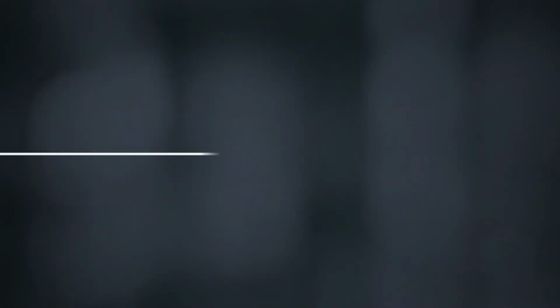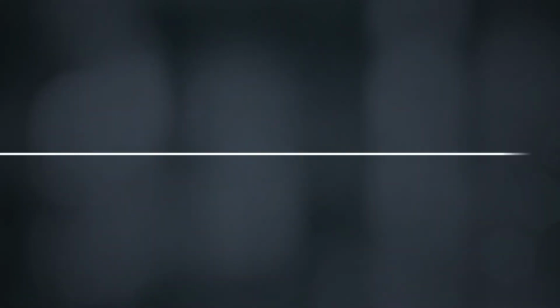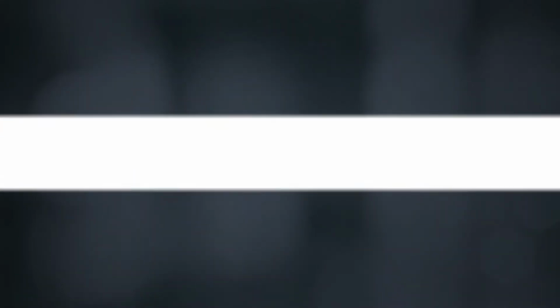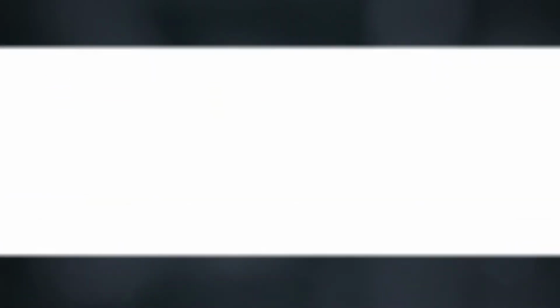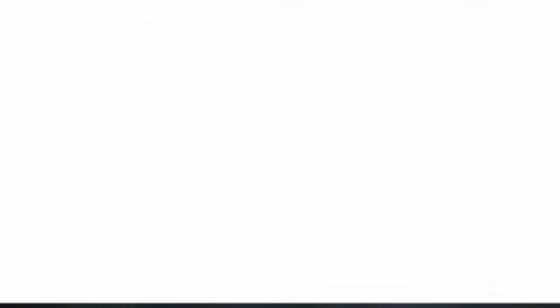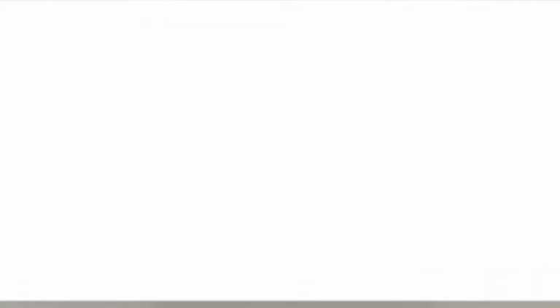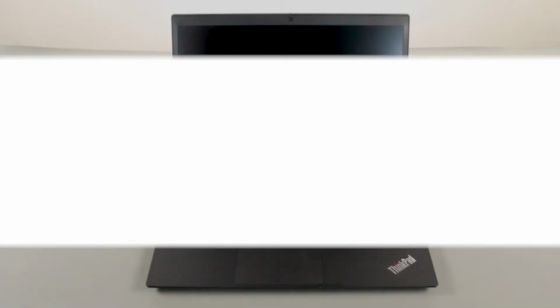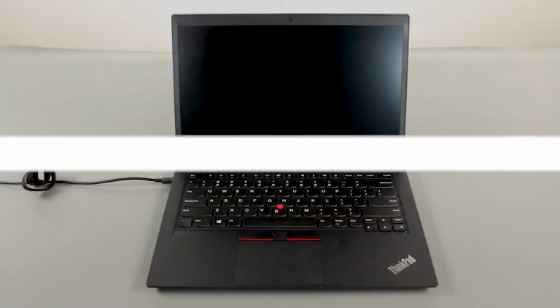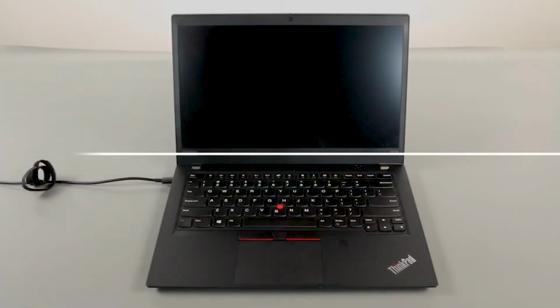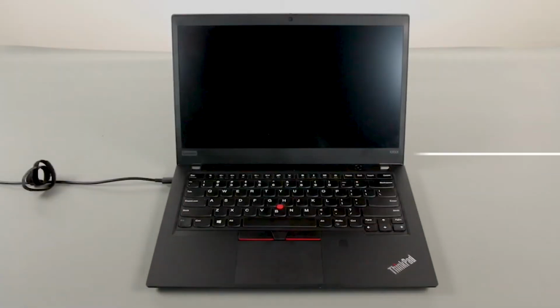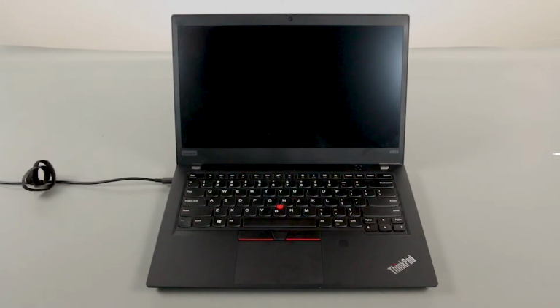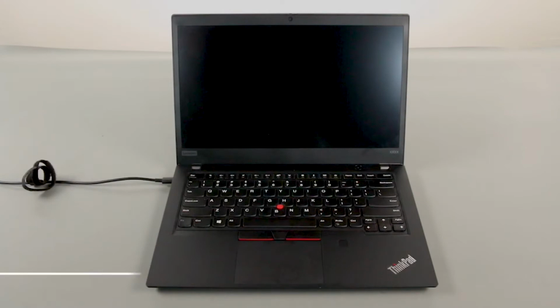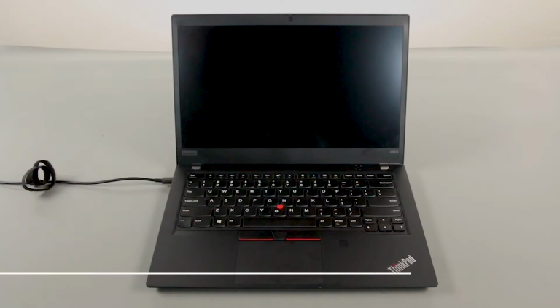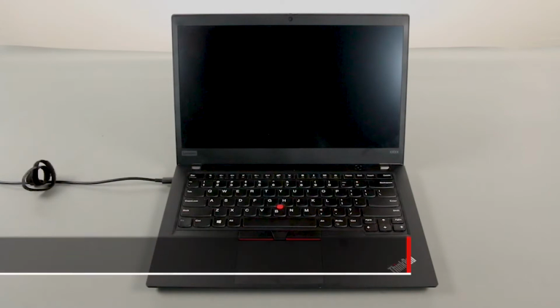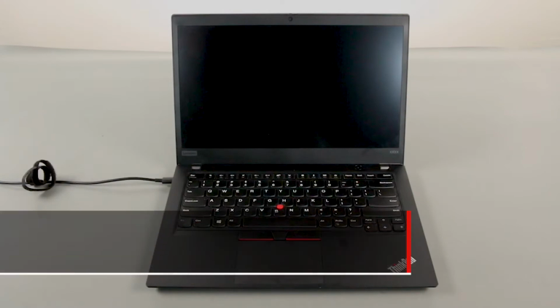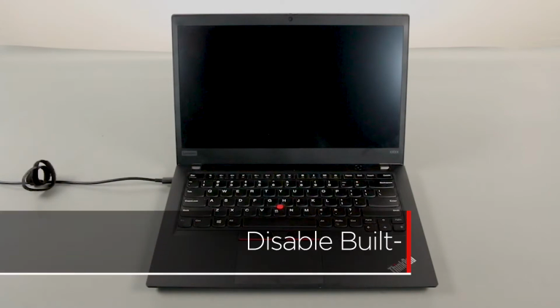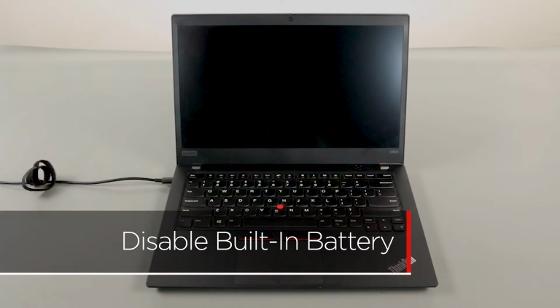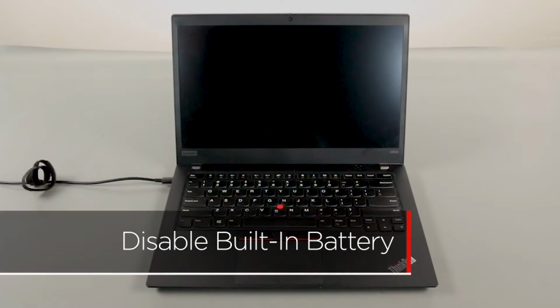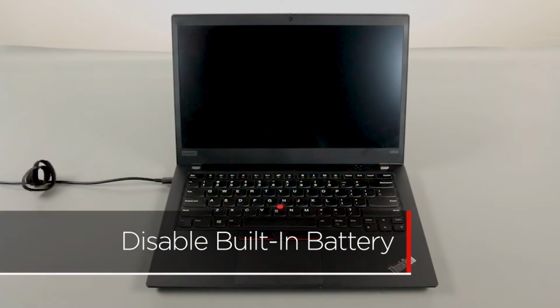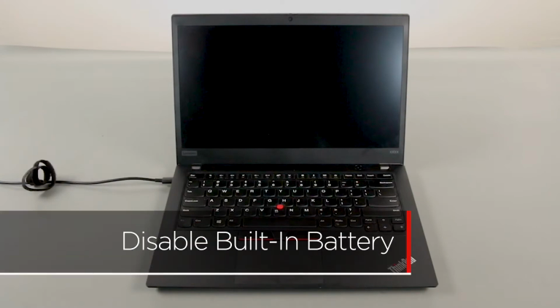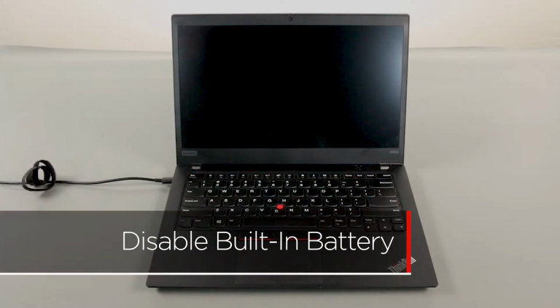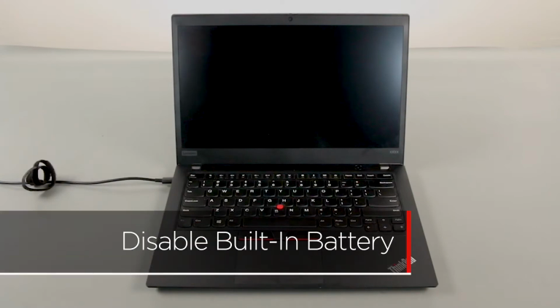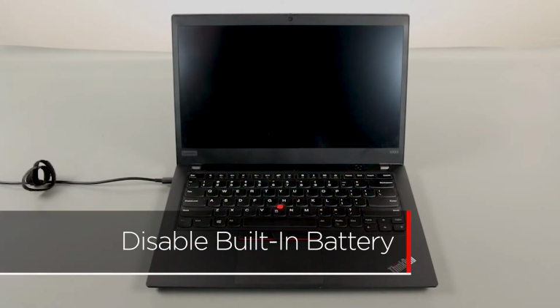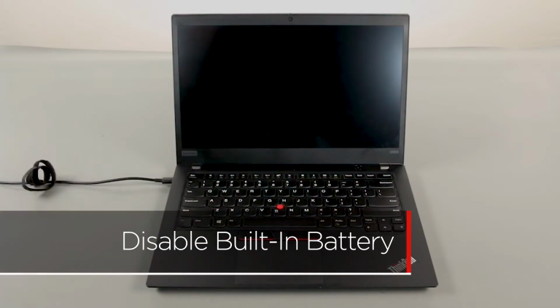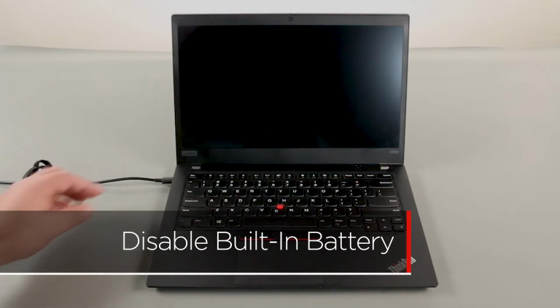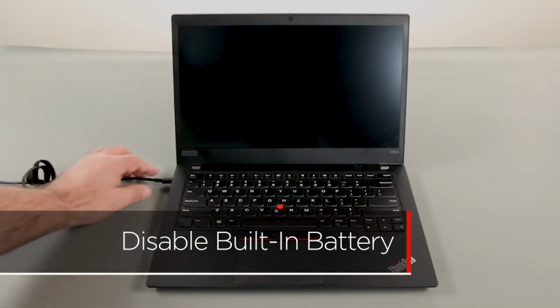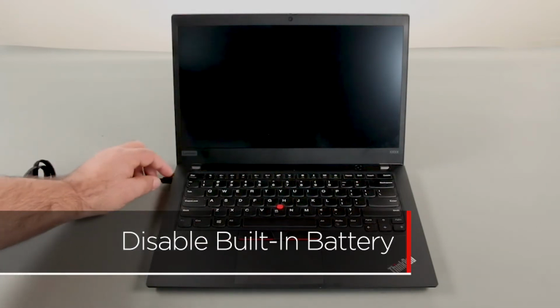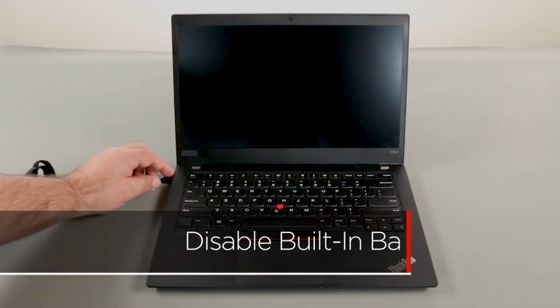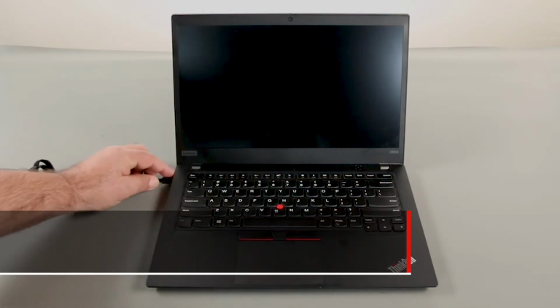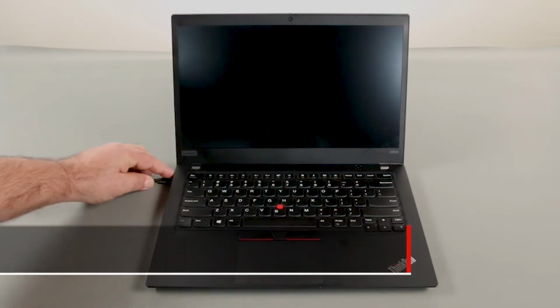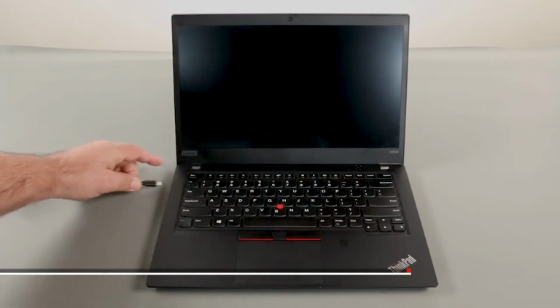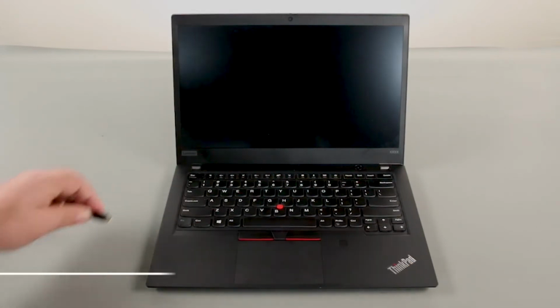First, you must disable your battery before removing any parts. Make sure the power adapter is disconnected from your computer.